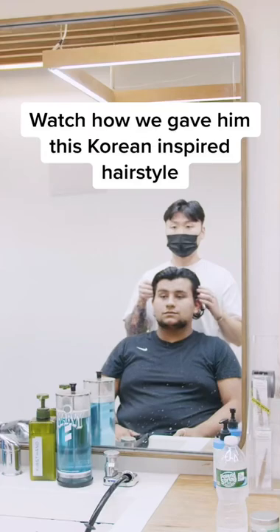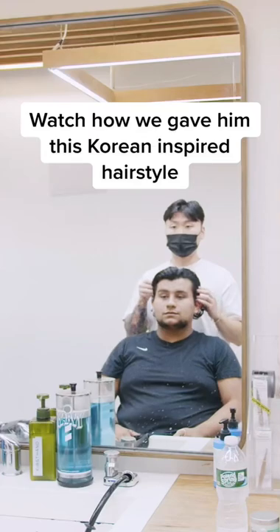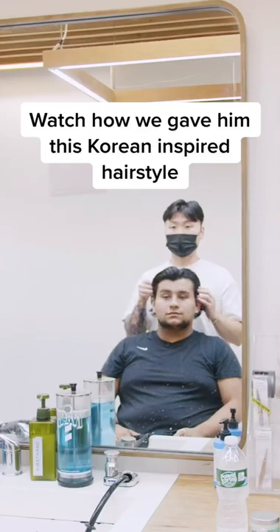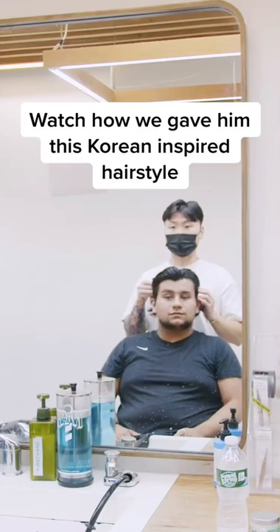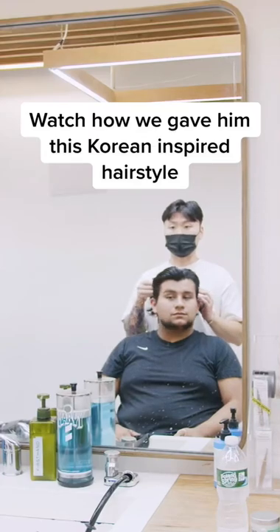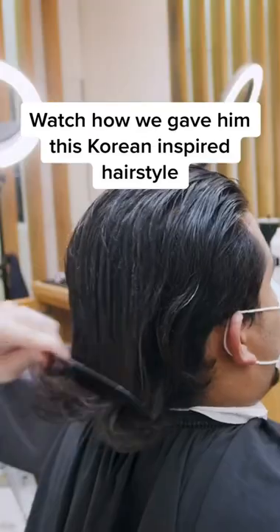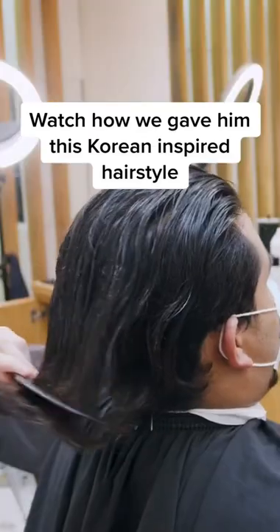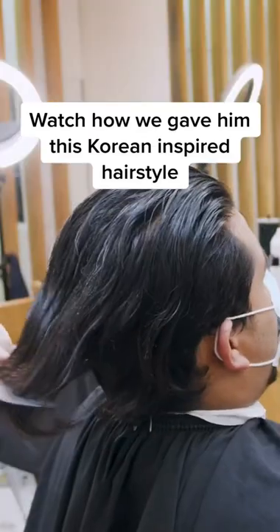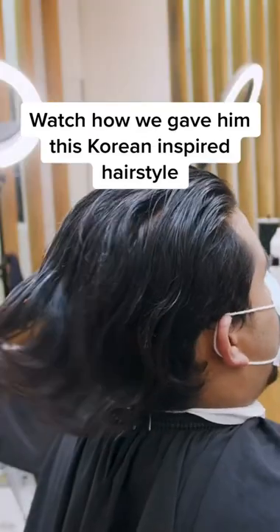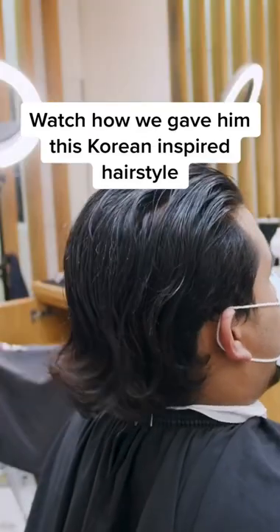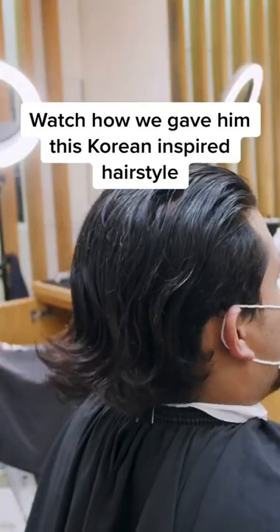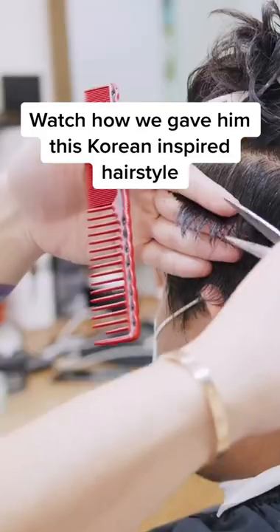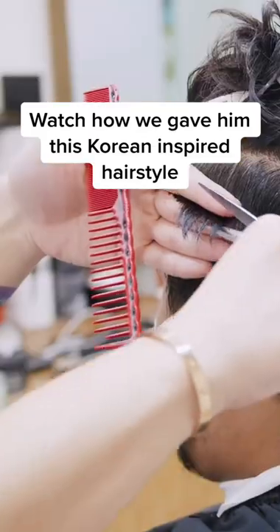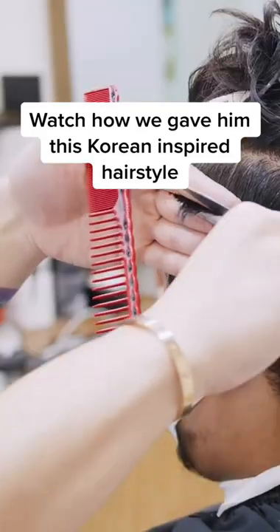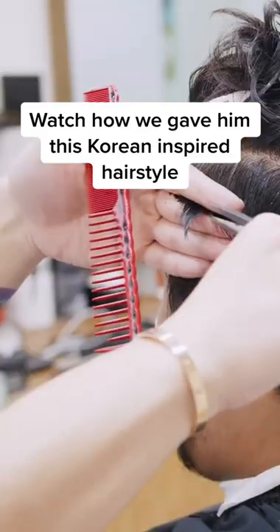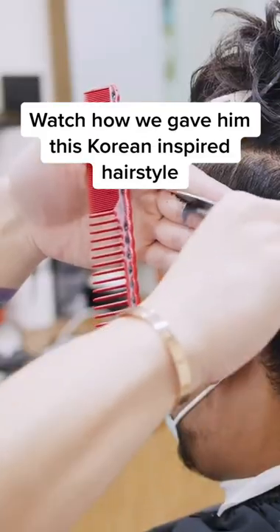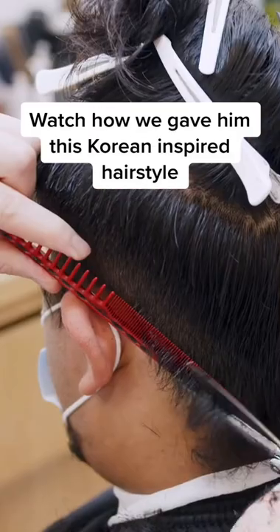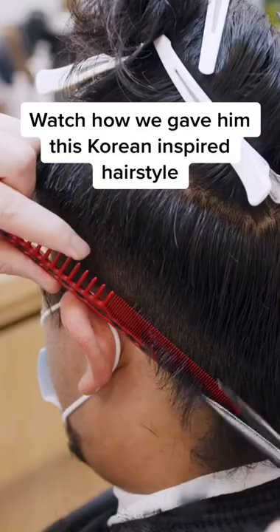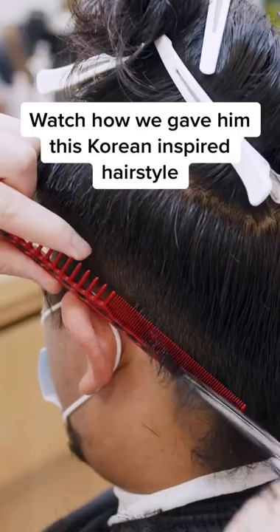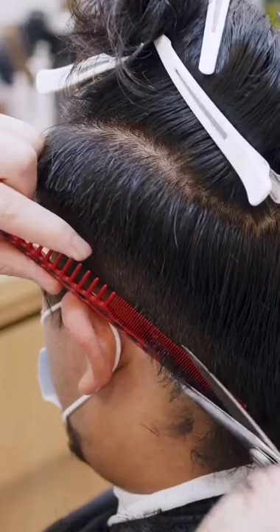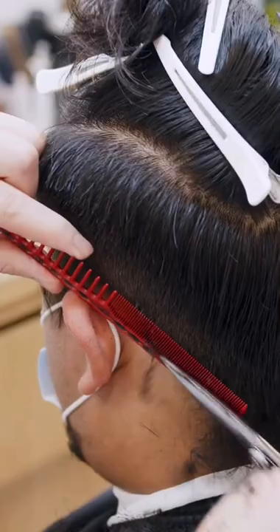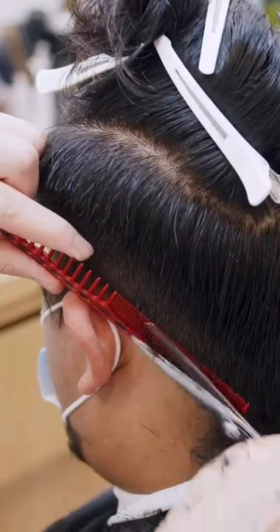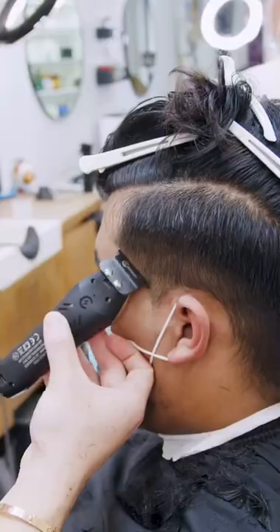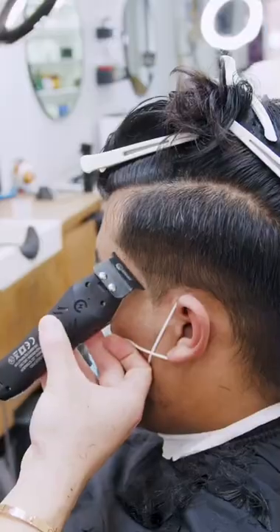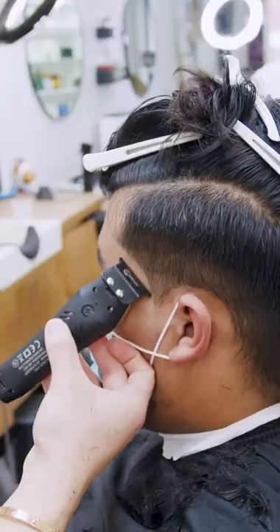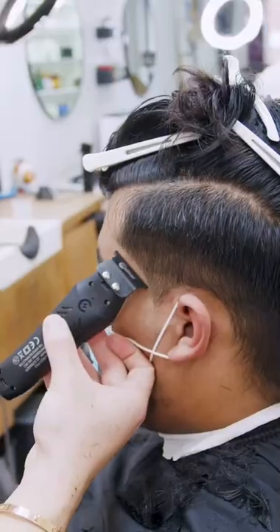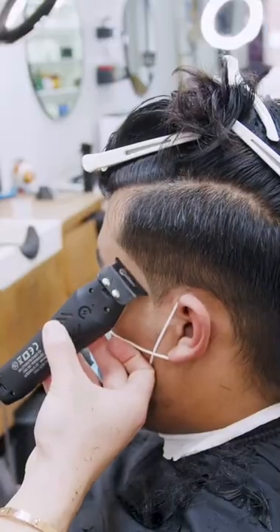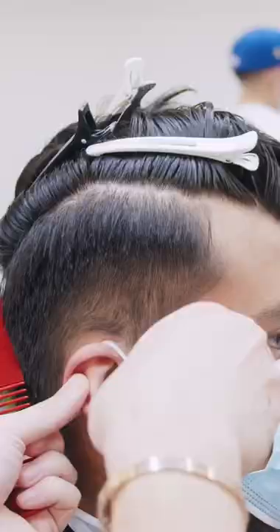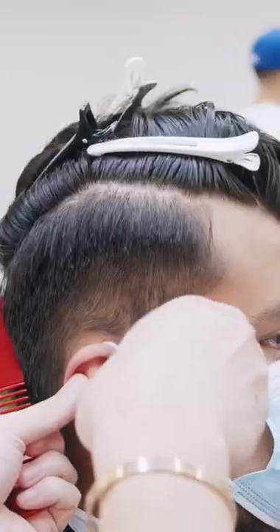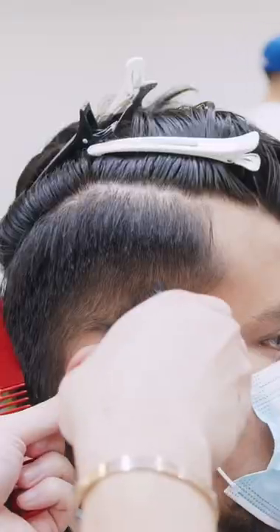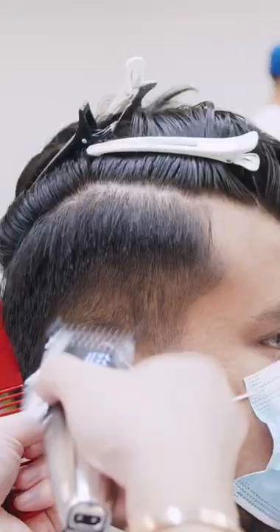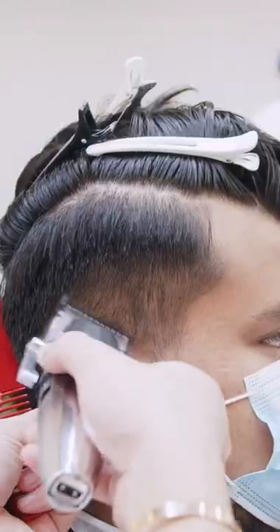Watch how he gave him this Korean inspired 2 block hairstyle. This was a nice switch up from his normal hair routine.